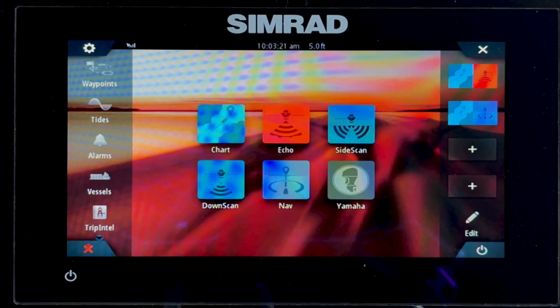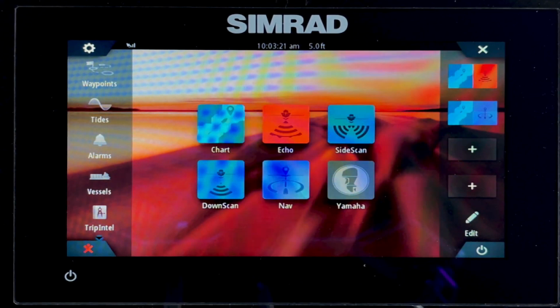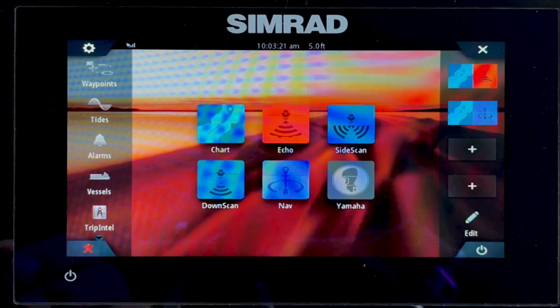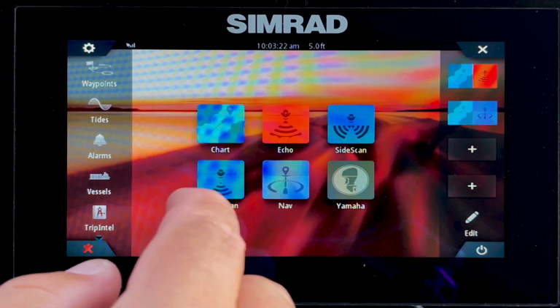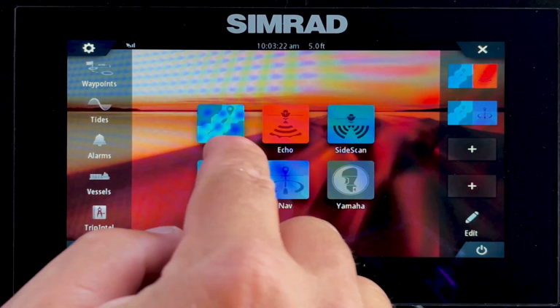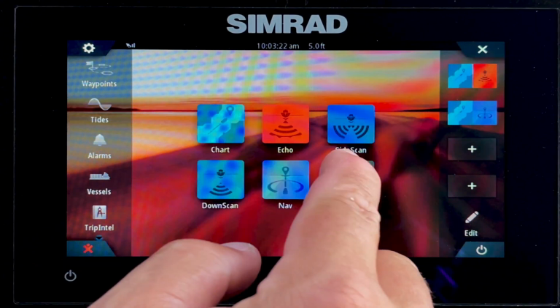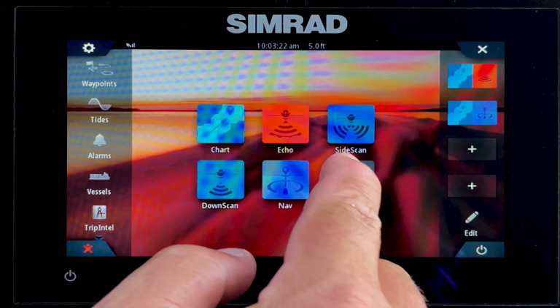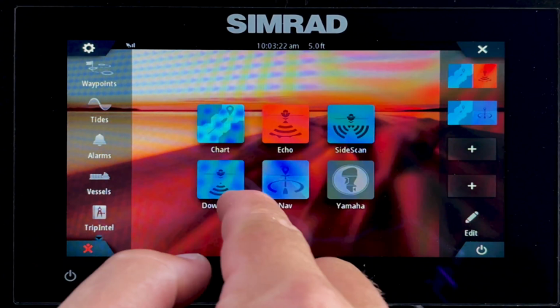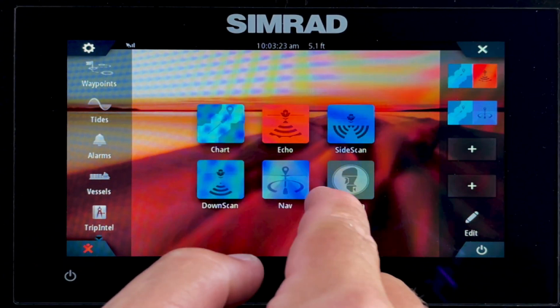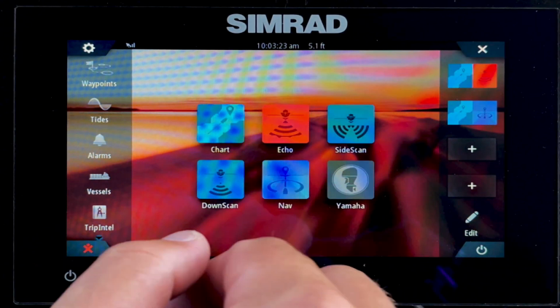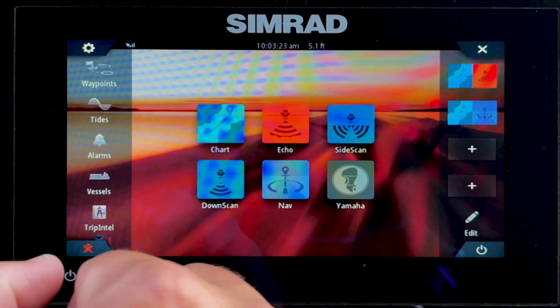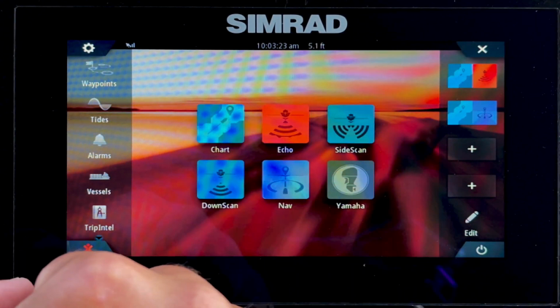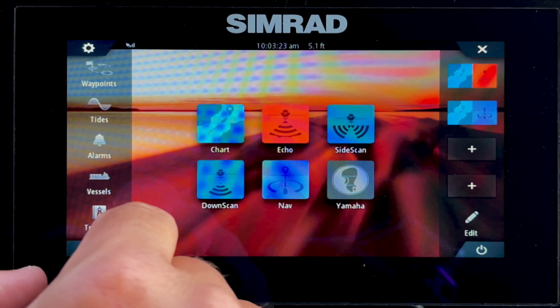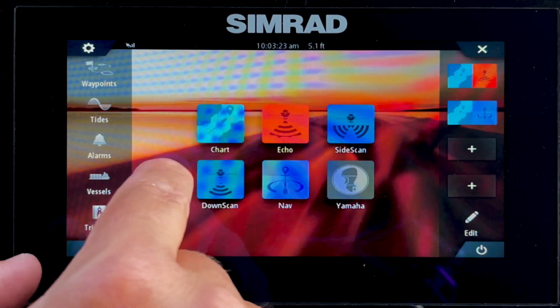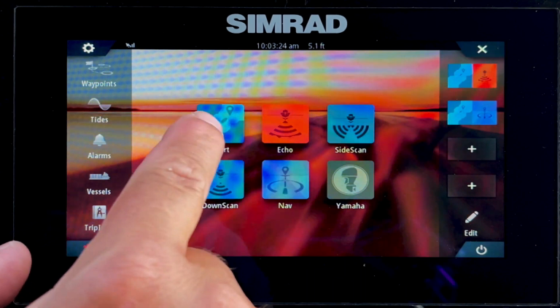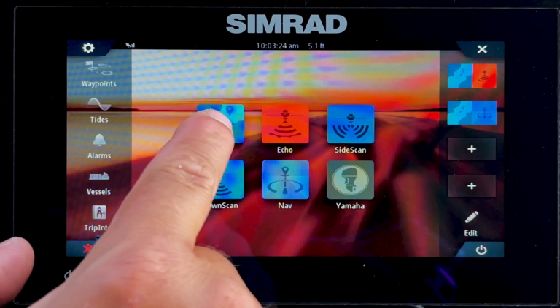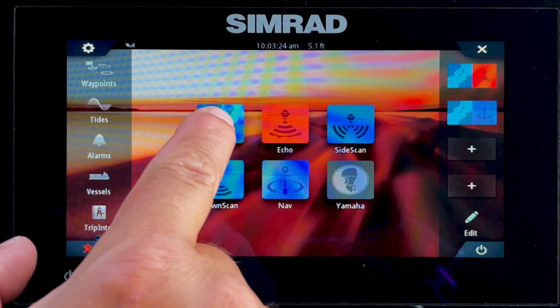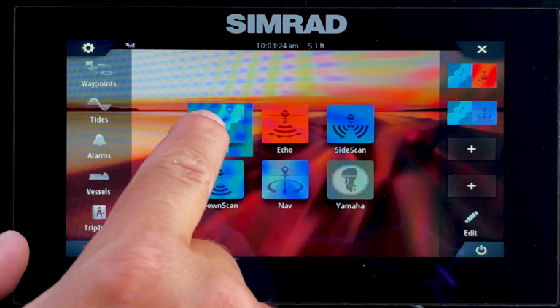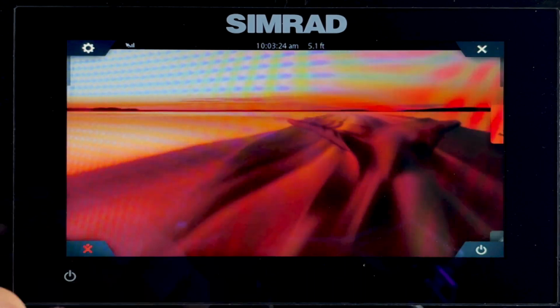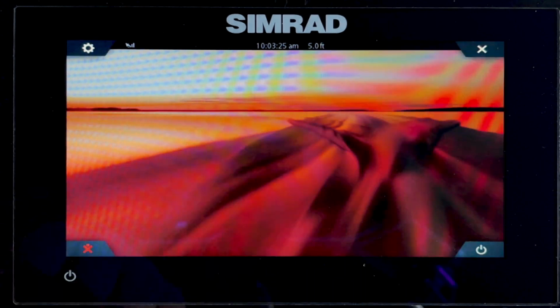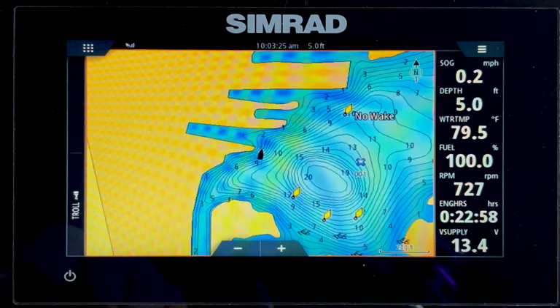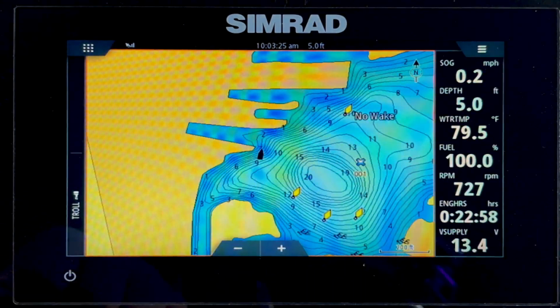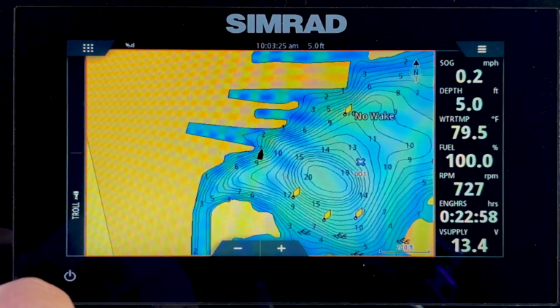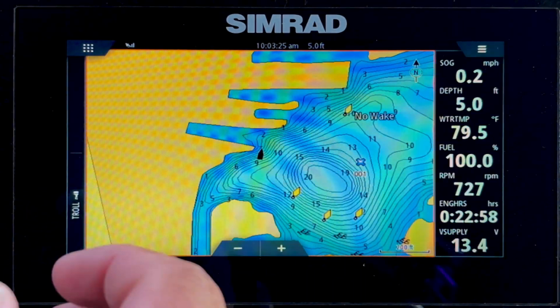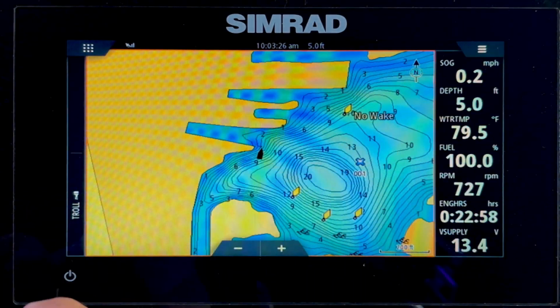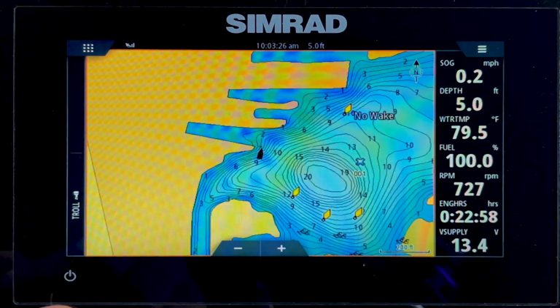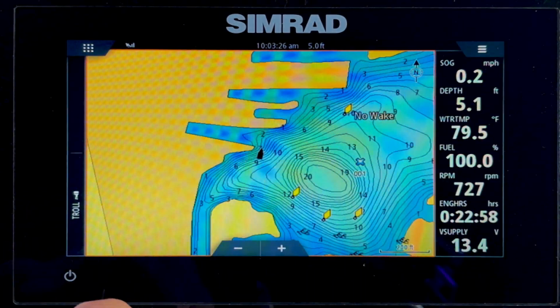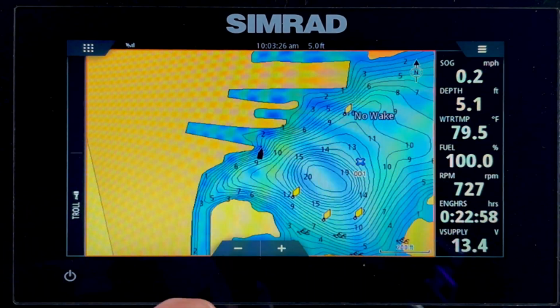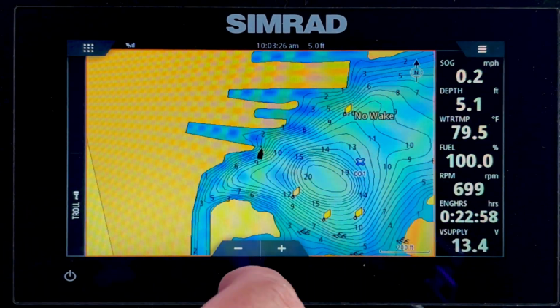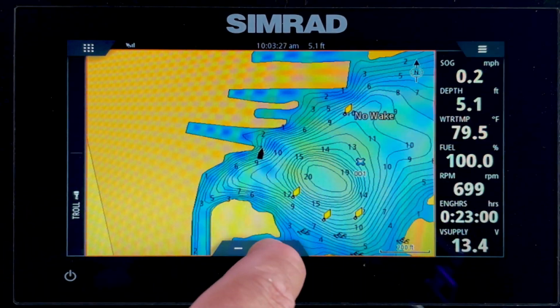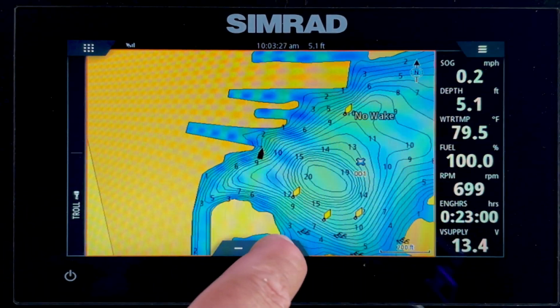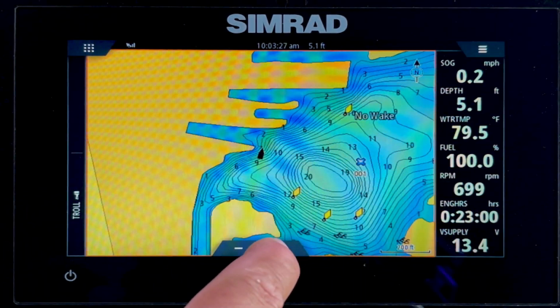You have your icons here. Let's first go to our chart page — it's going to show where you're at.